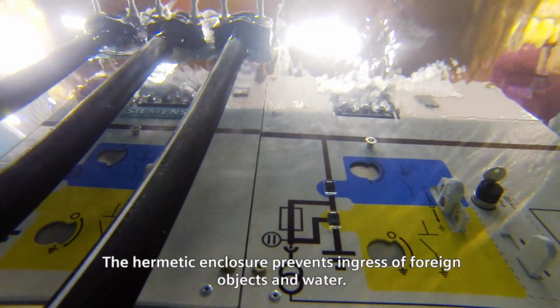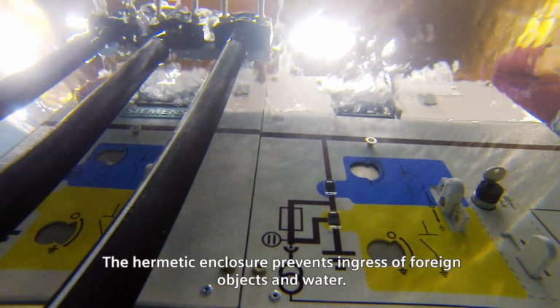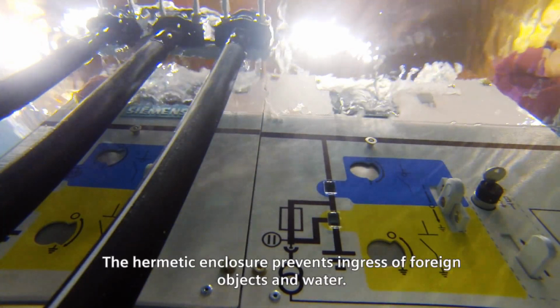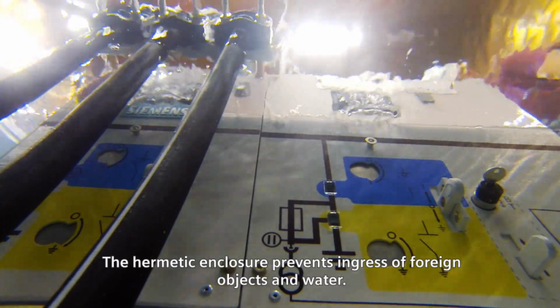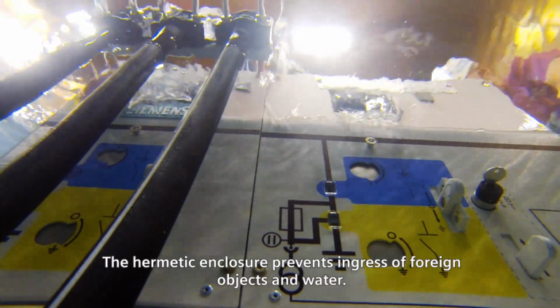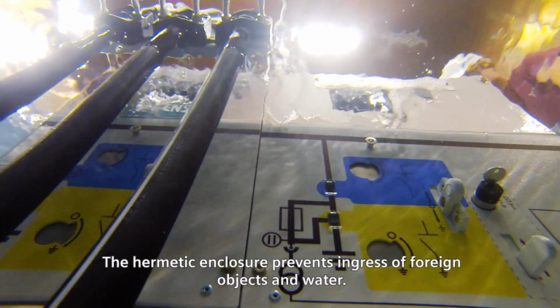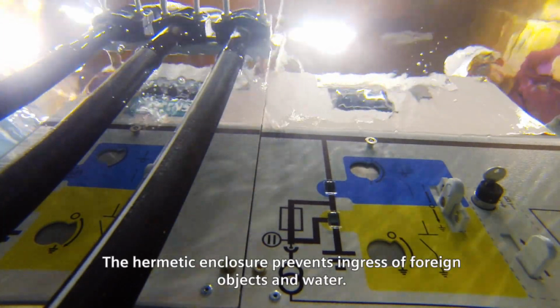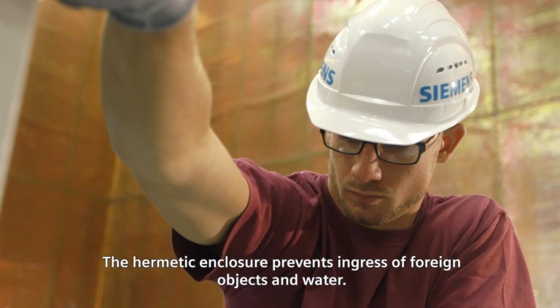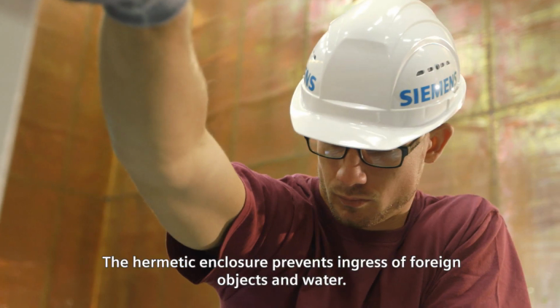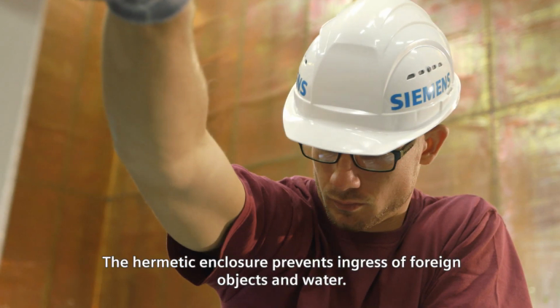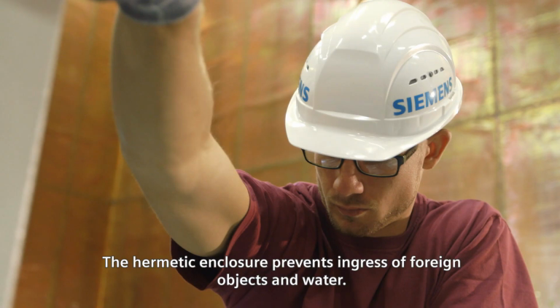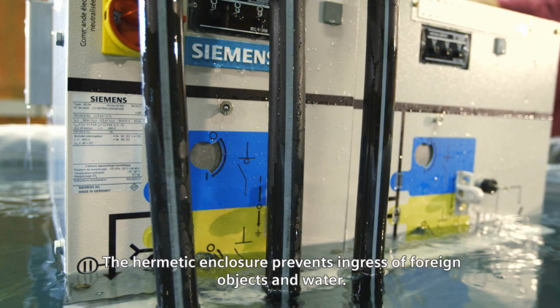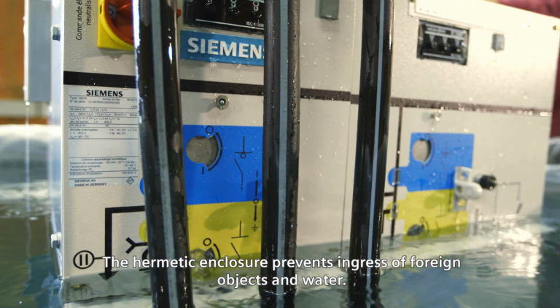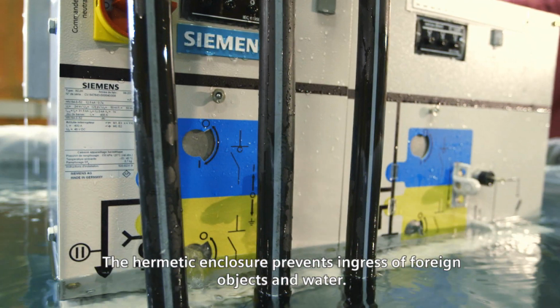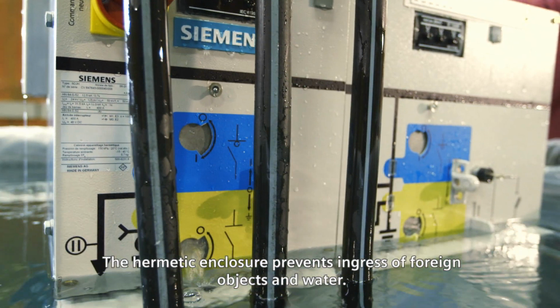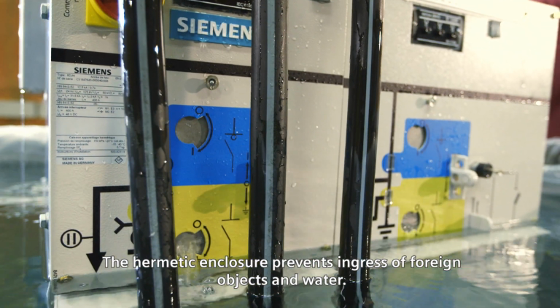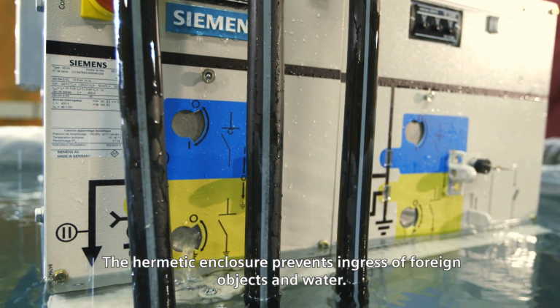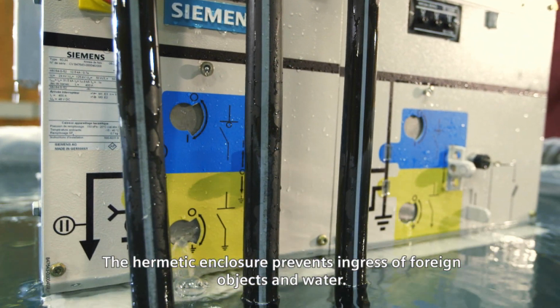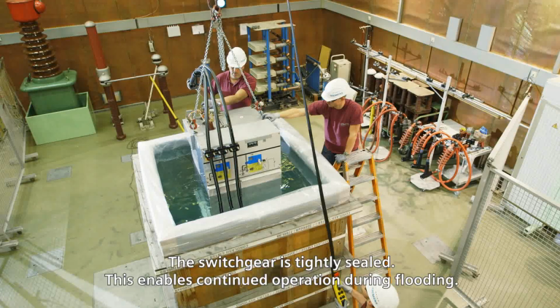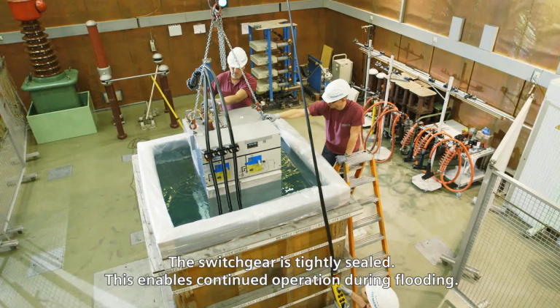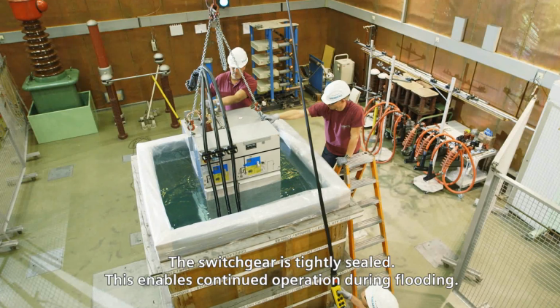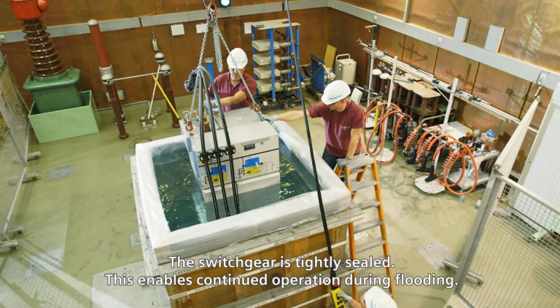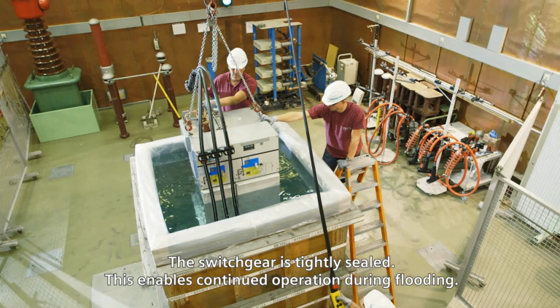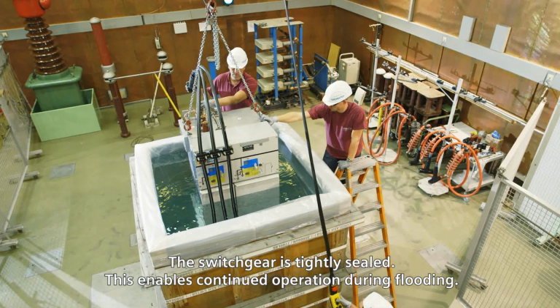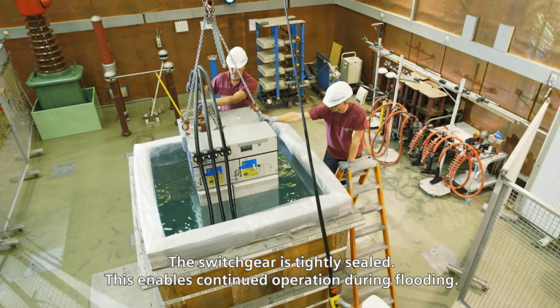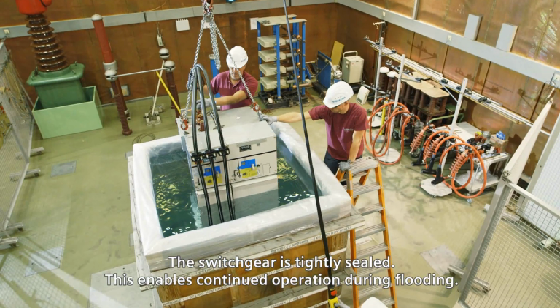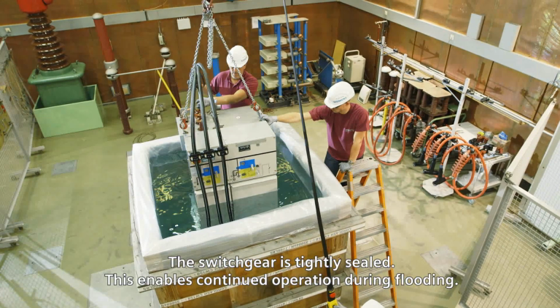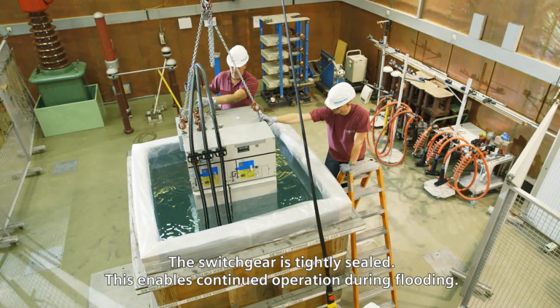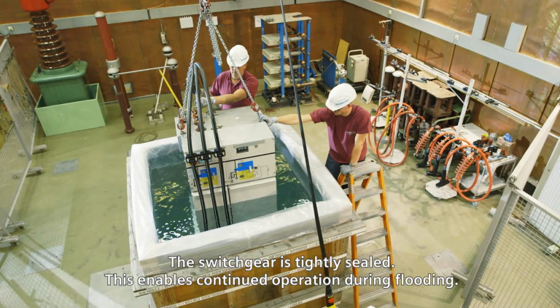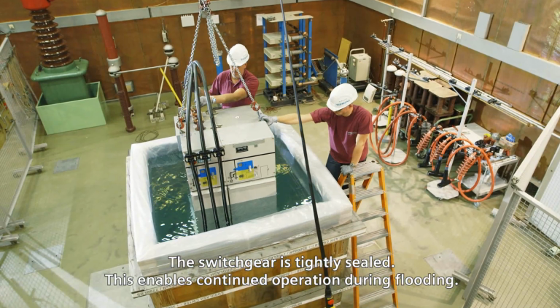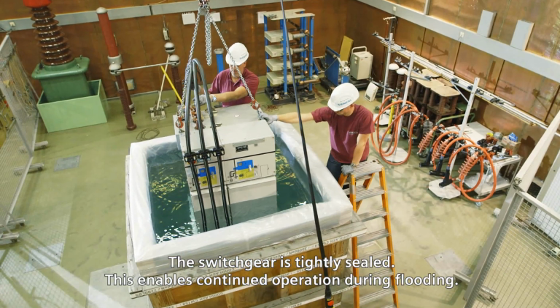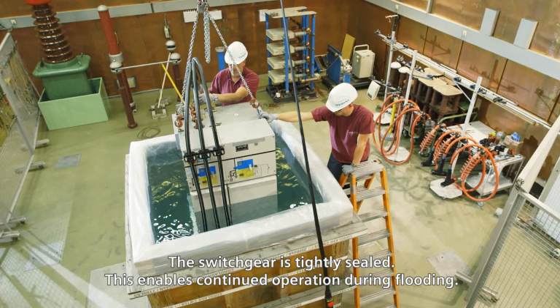Through the hermetical capsule, the ingress of foreign bodies and water is prevented. The devices are closed, thus allowing further operation during high water.